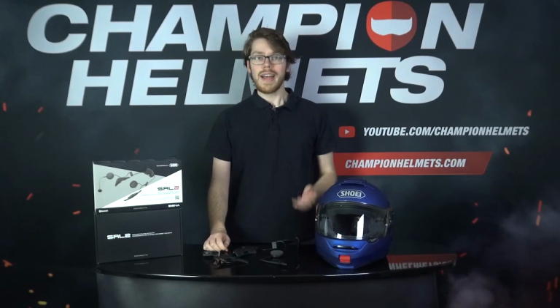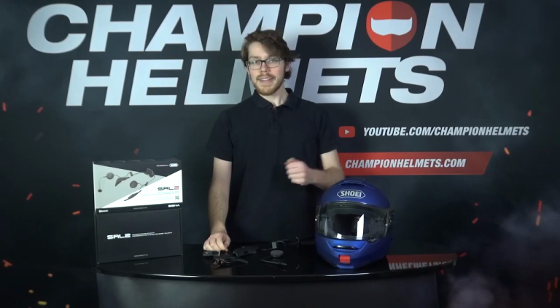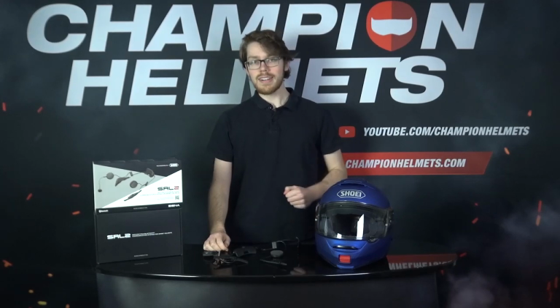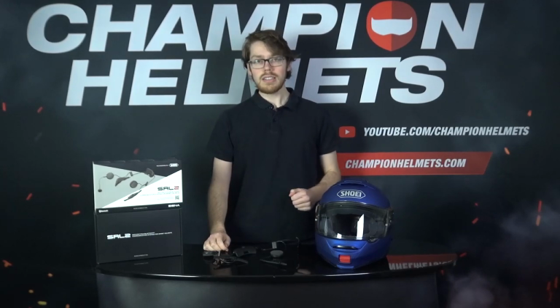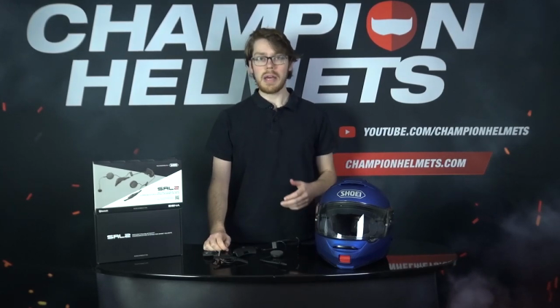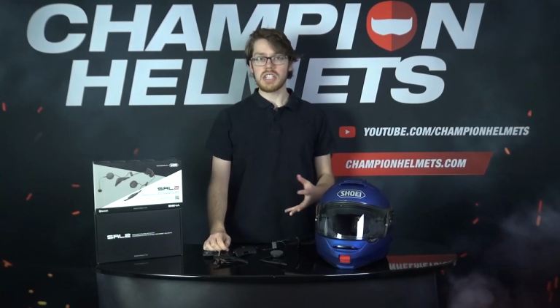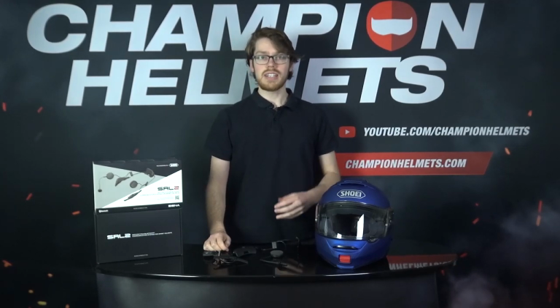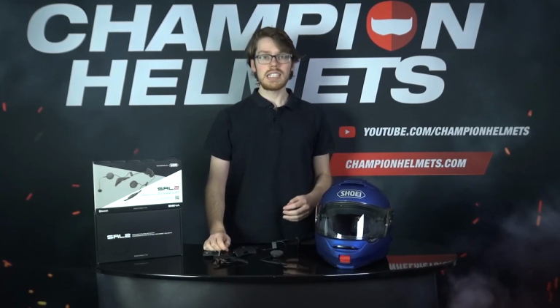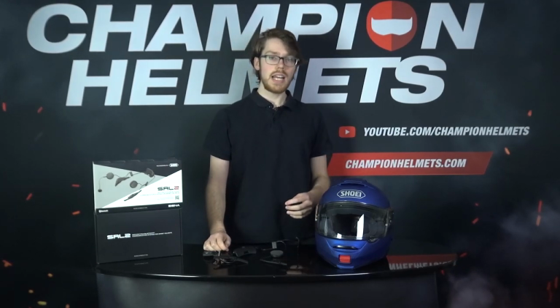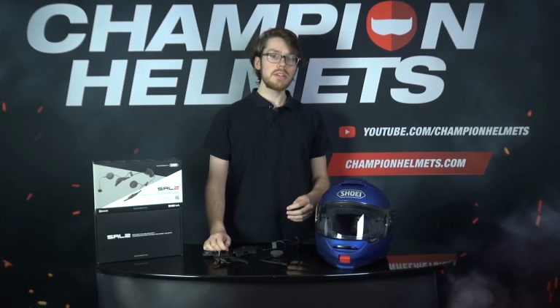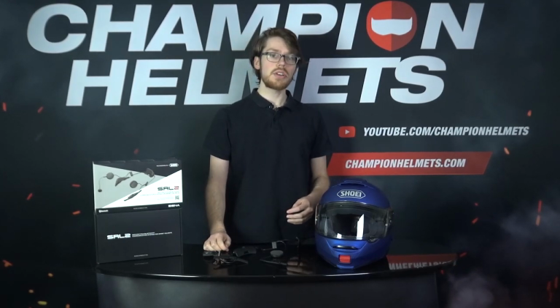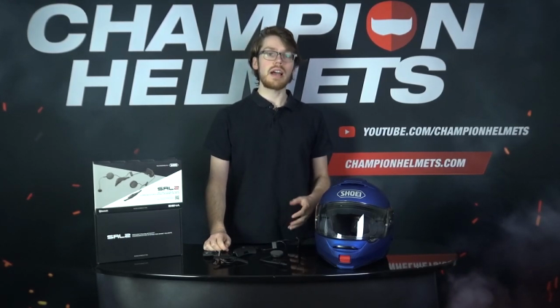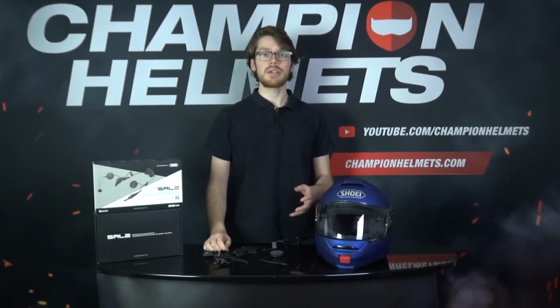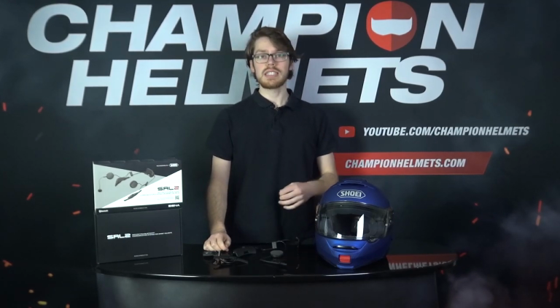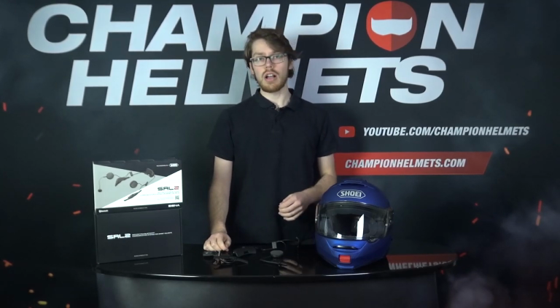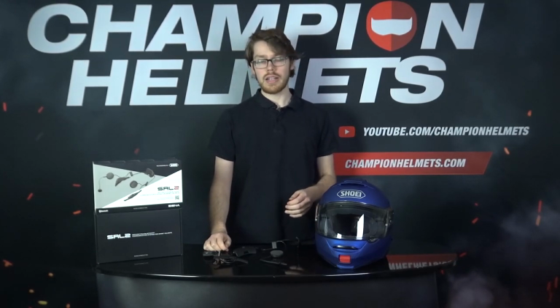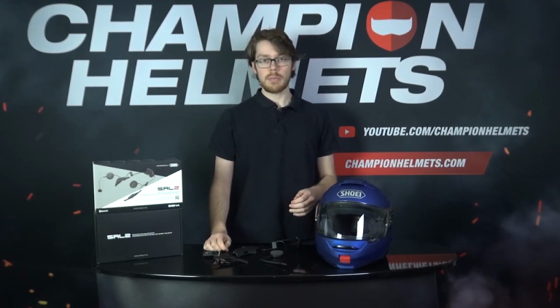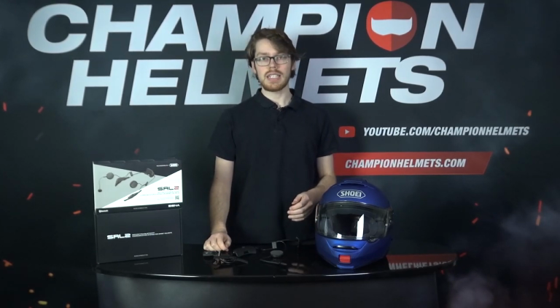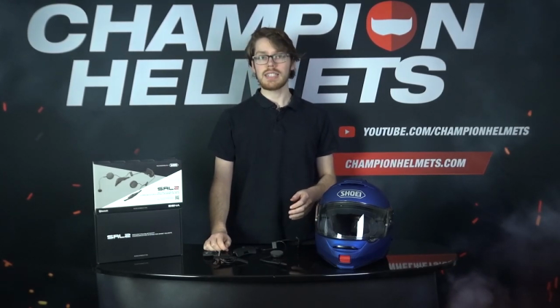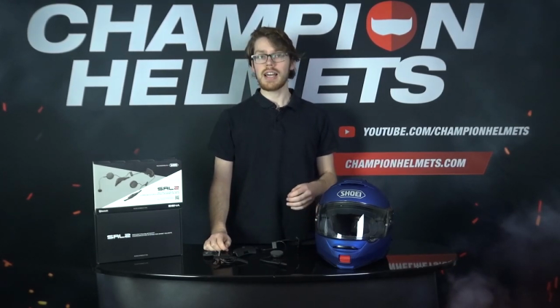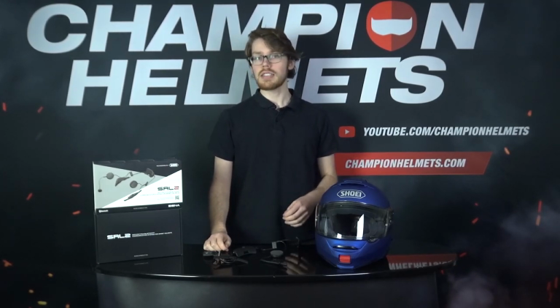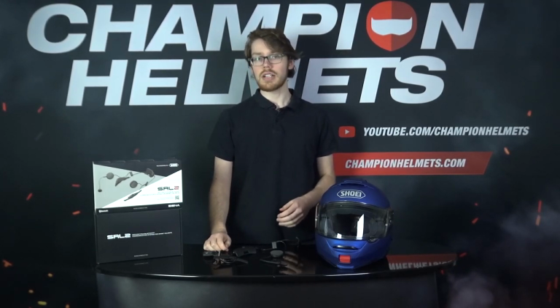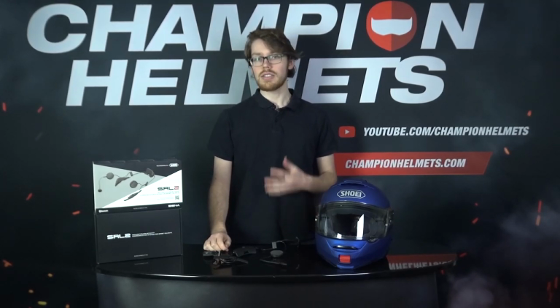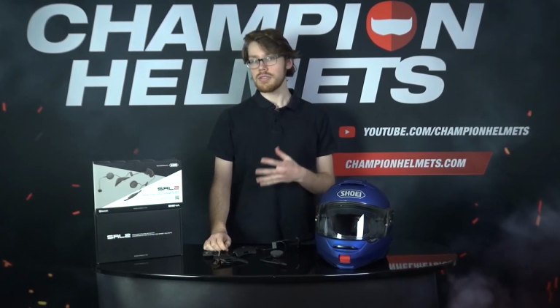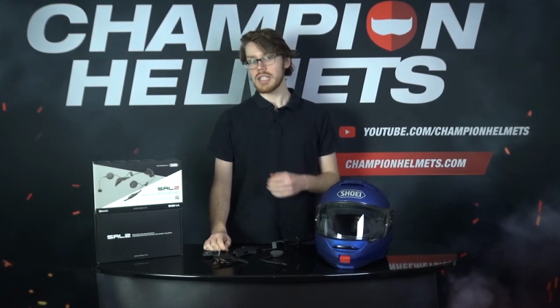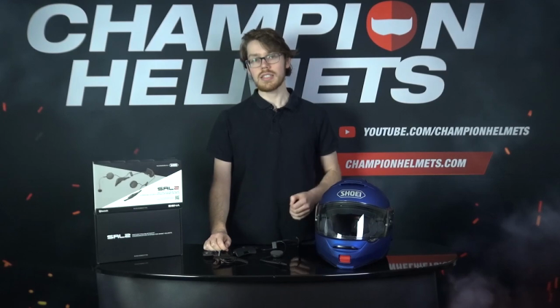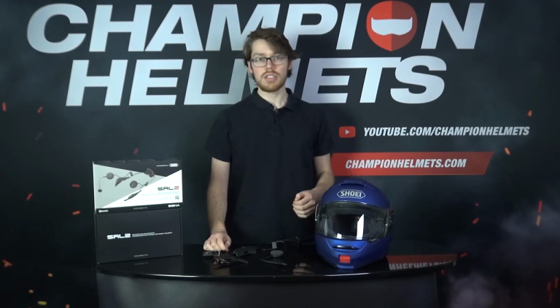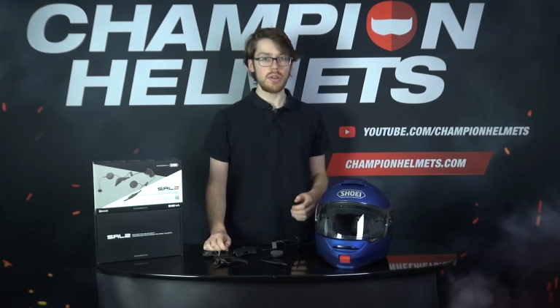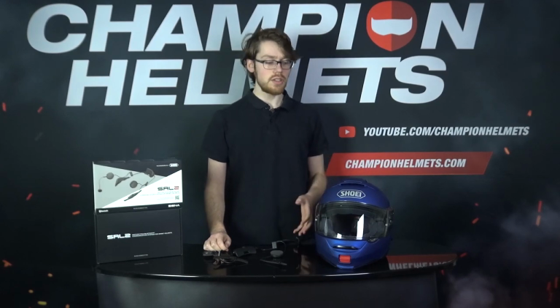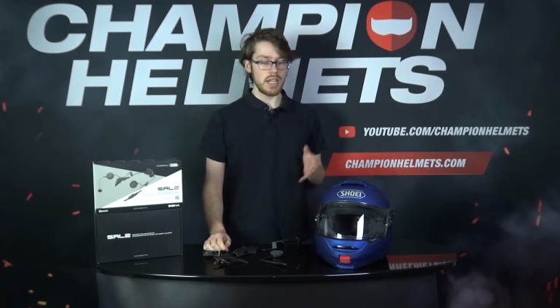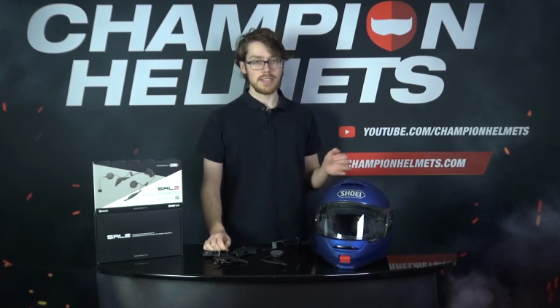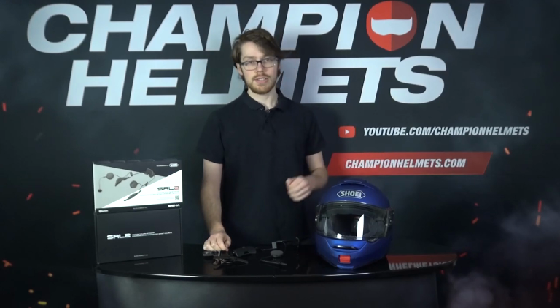Hello there all, Sebastian here, and today I'll be showing you how to install and operate the Sena SRL 2 into the Shoei Neotec 2.